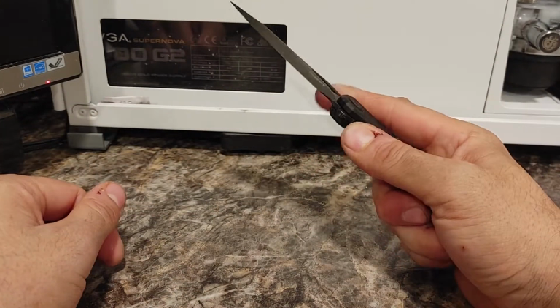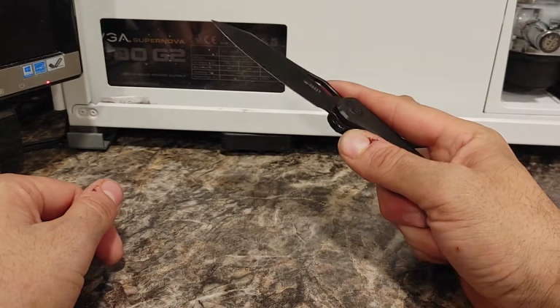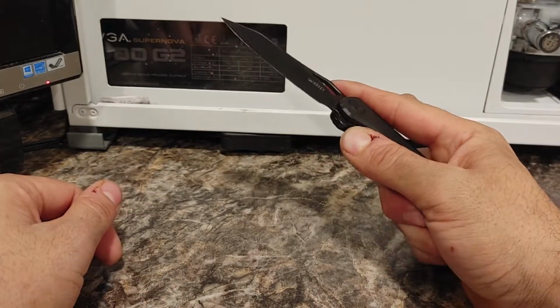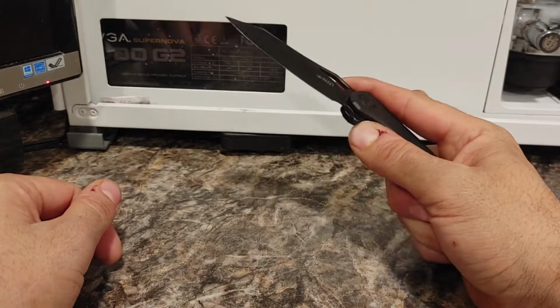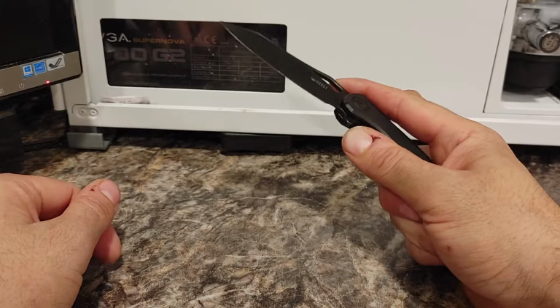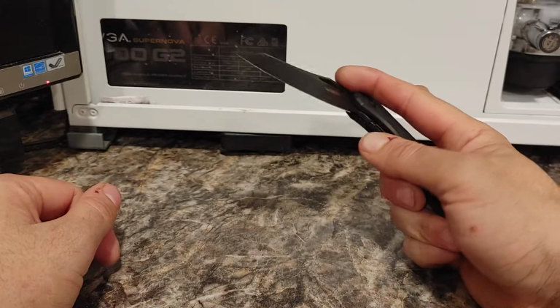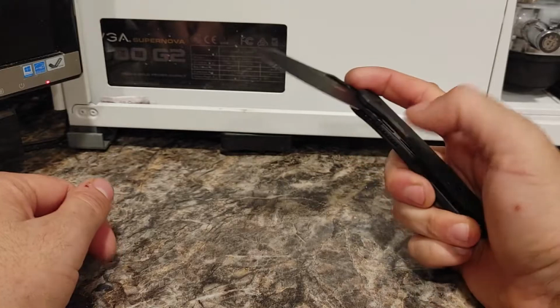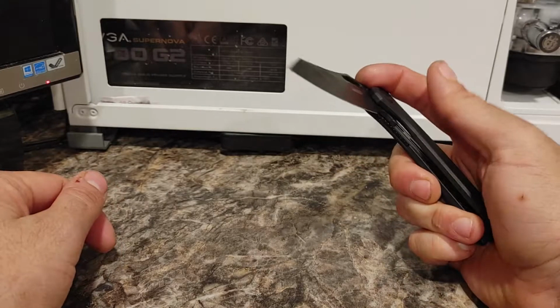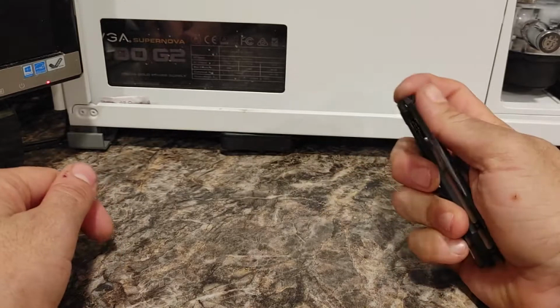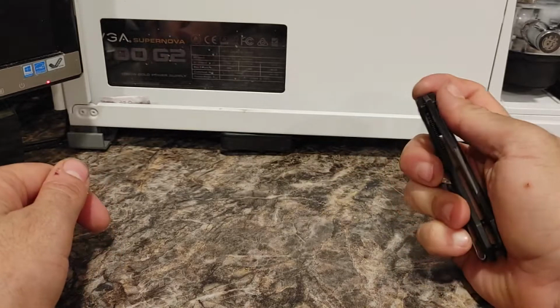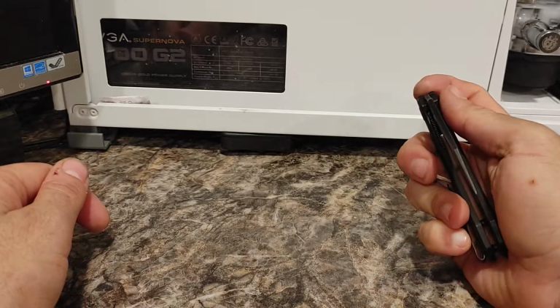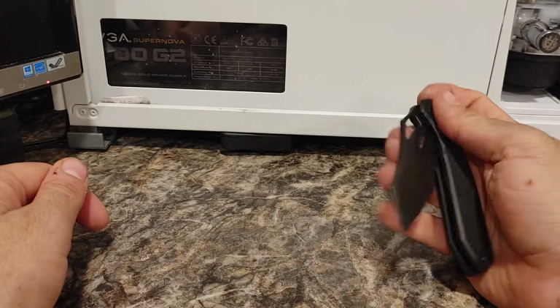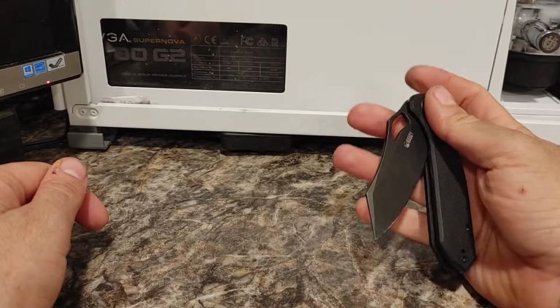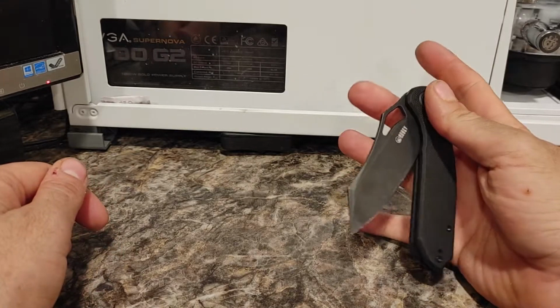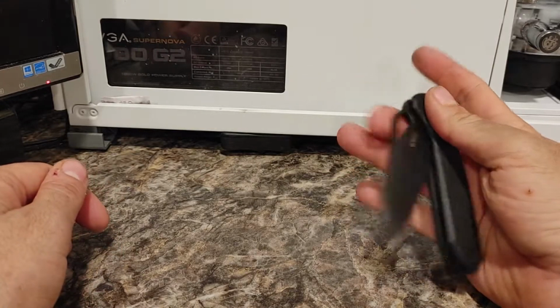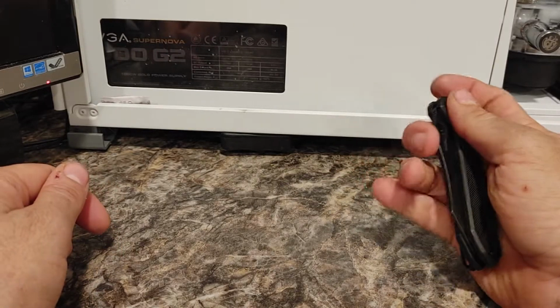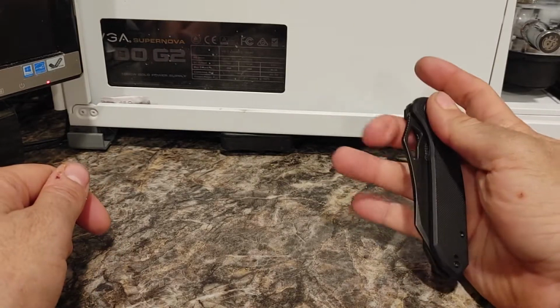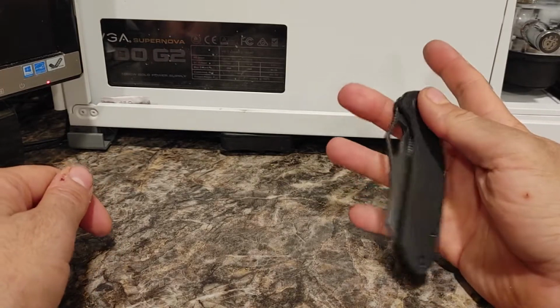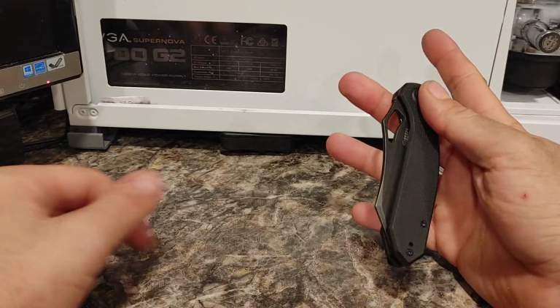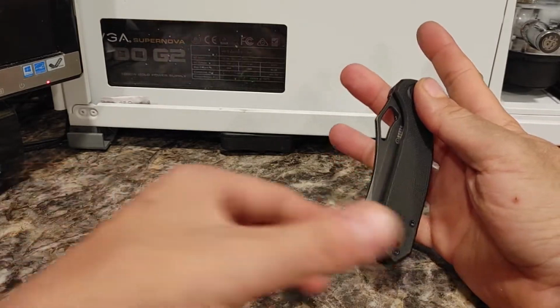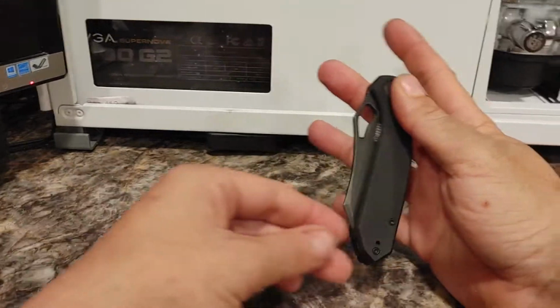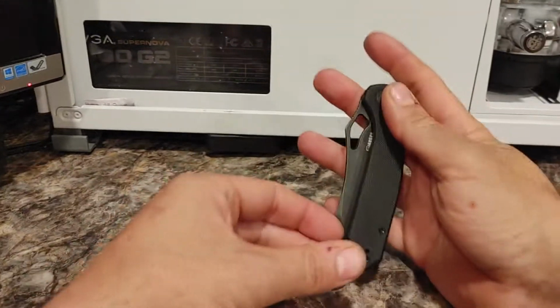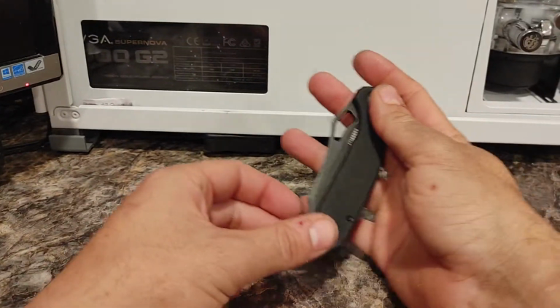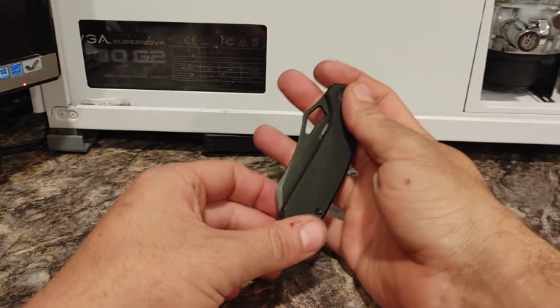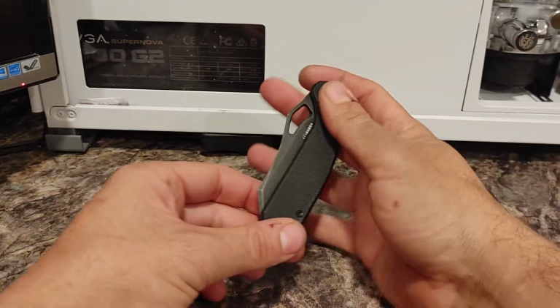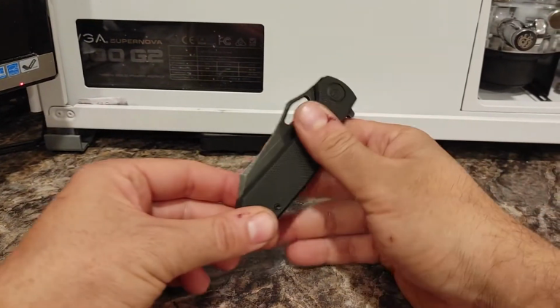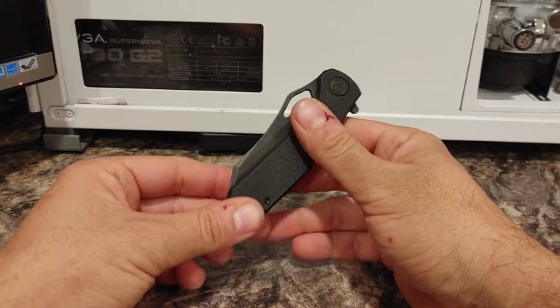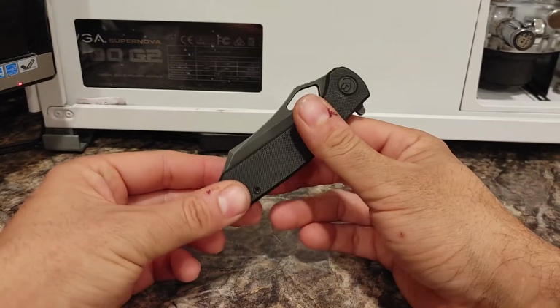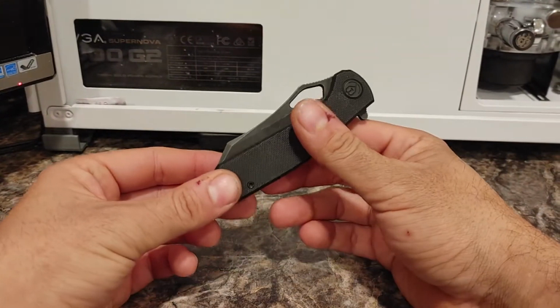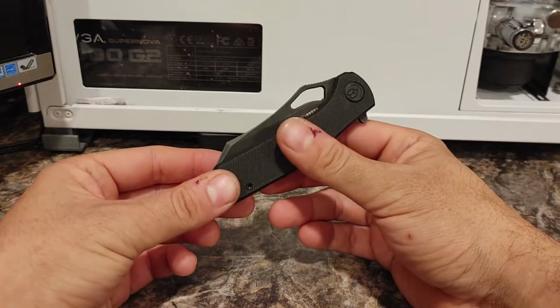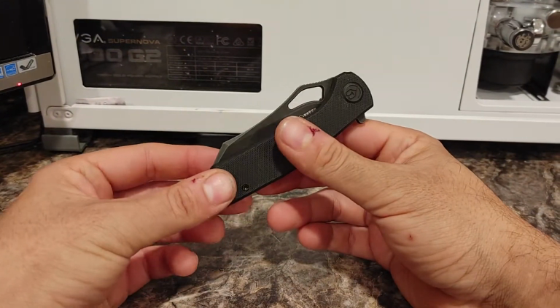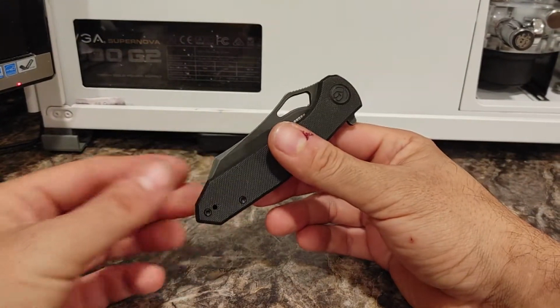But once you engage it, it's super easy to fold back, comes in, and the blade is totally covered.